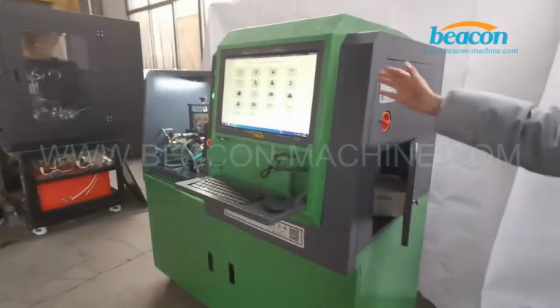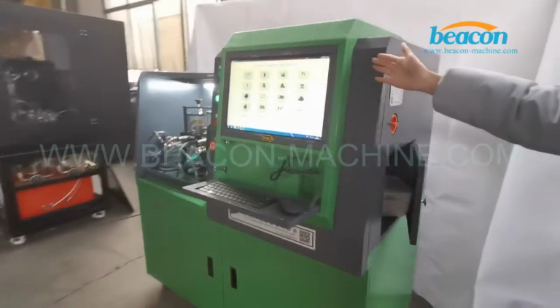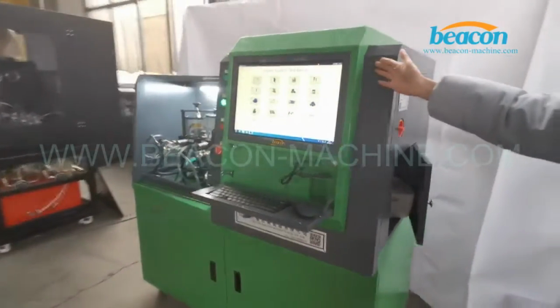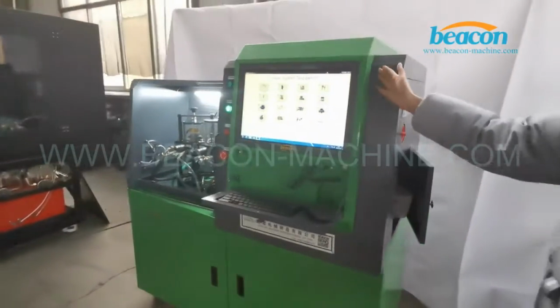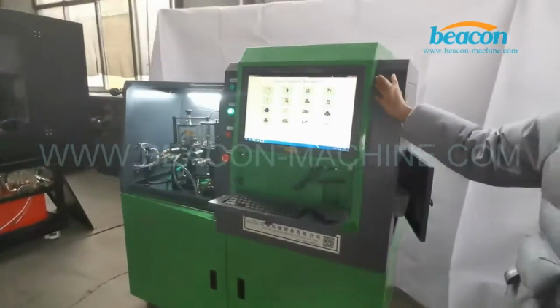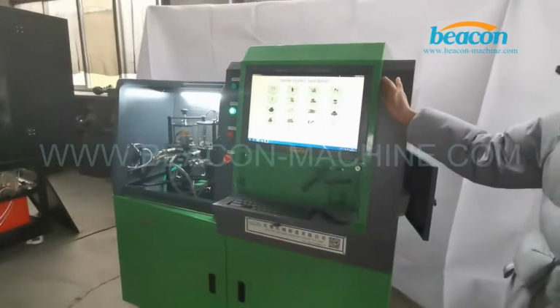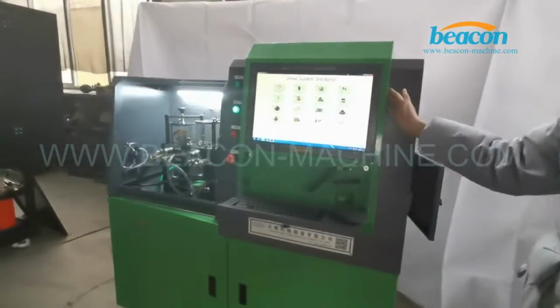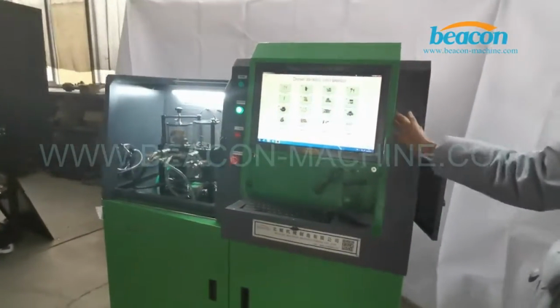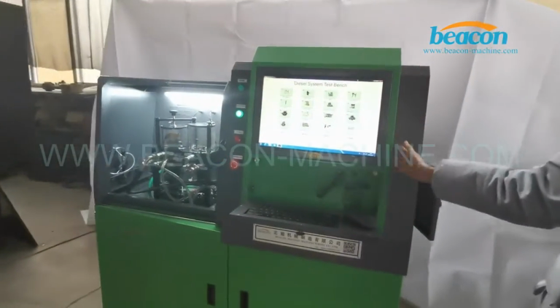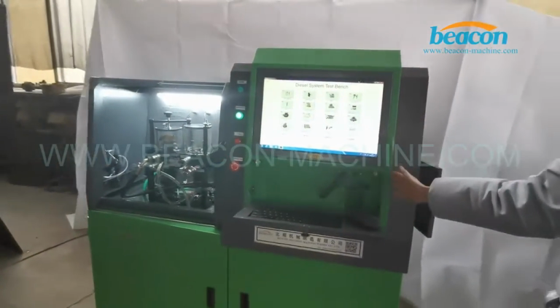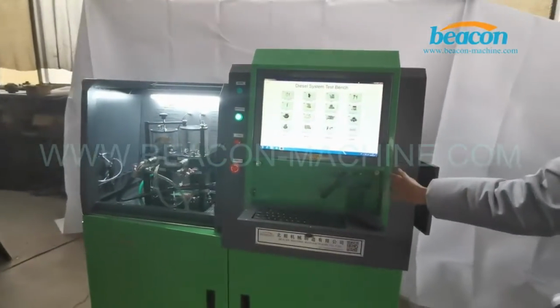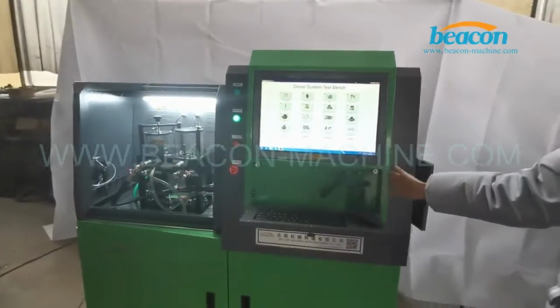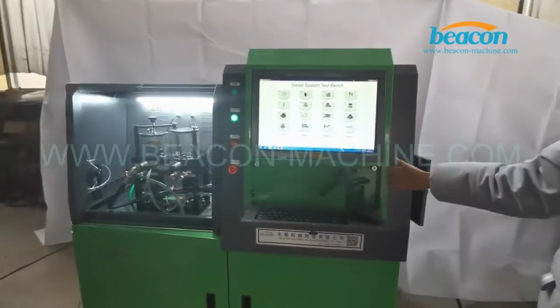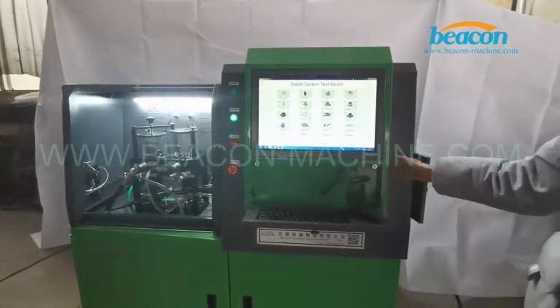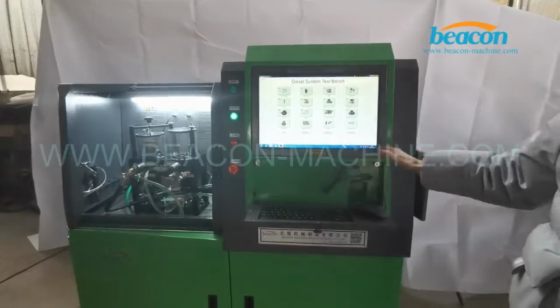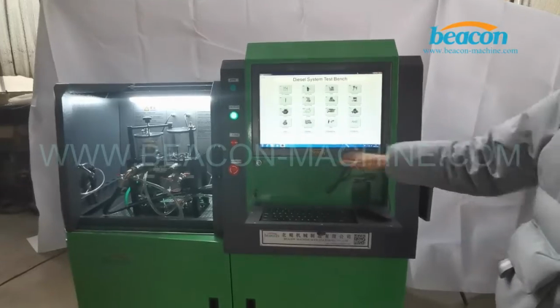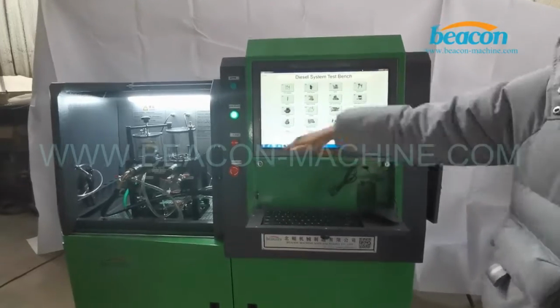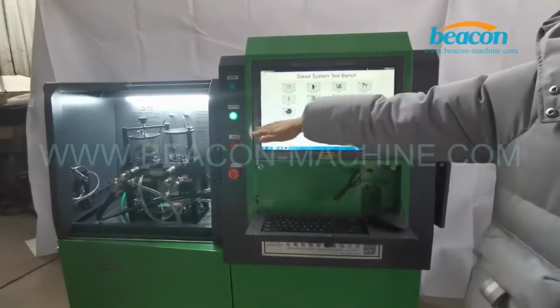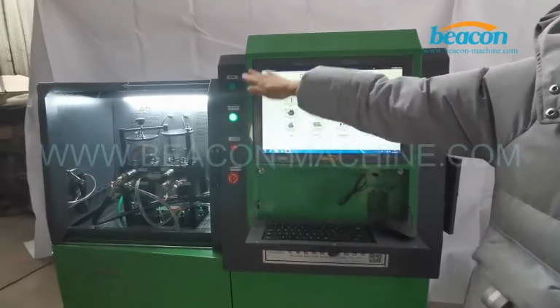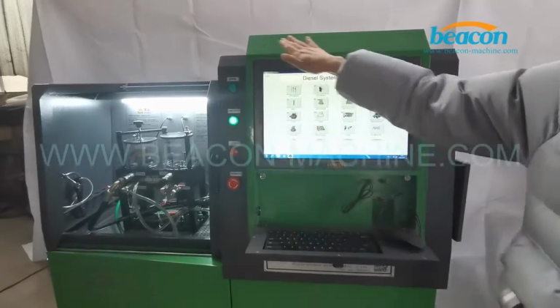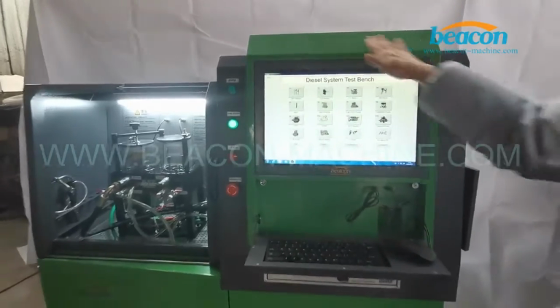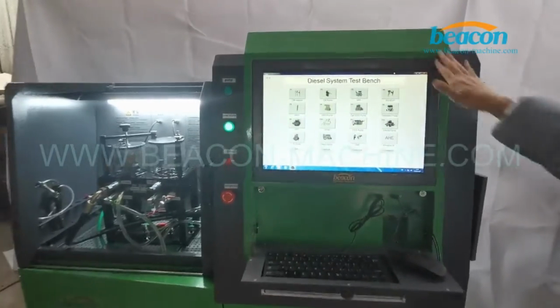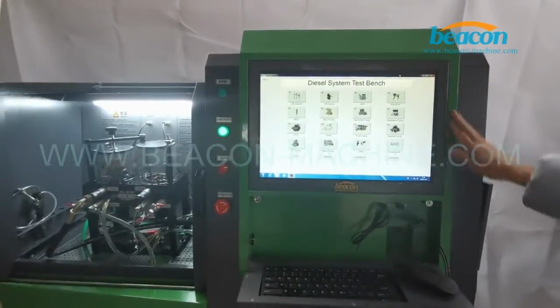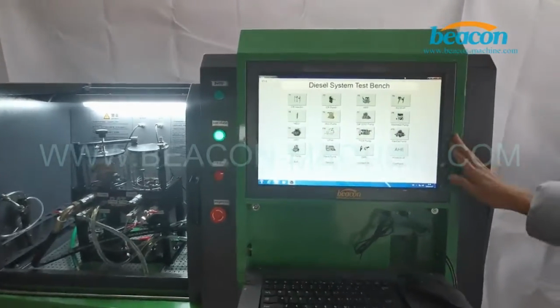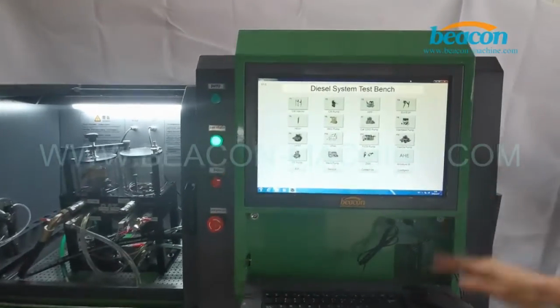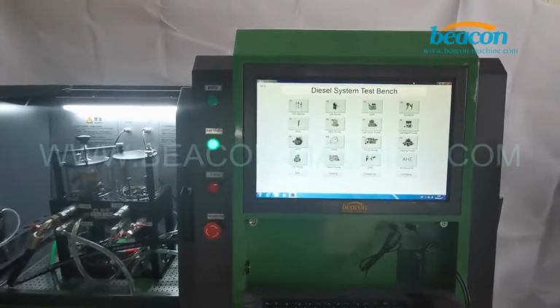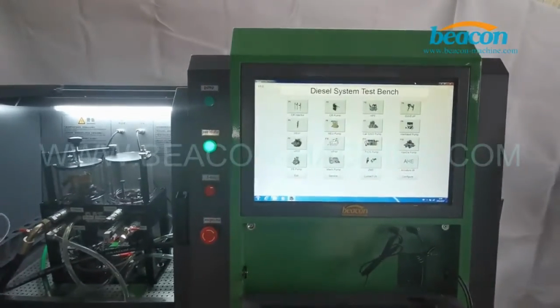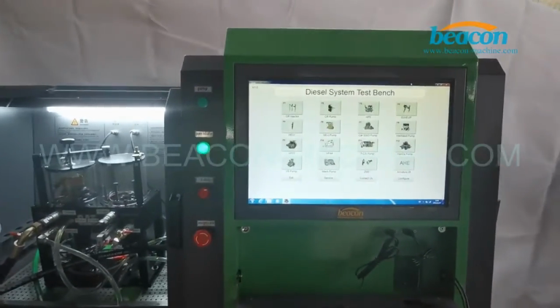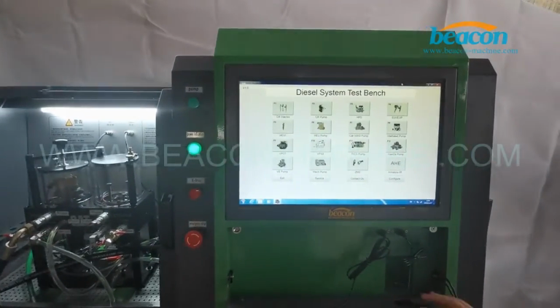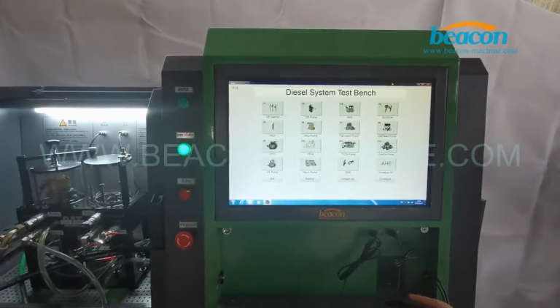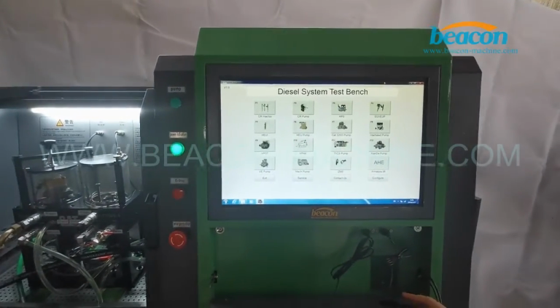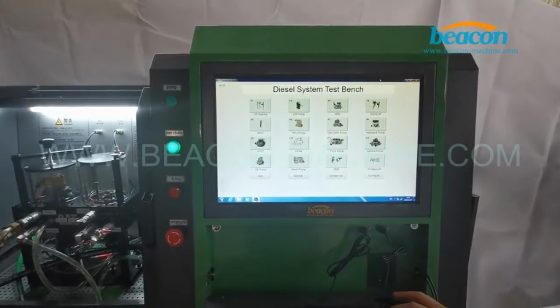This is the computer, LCD screen, keyboard and mouse.